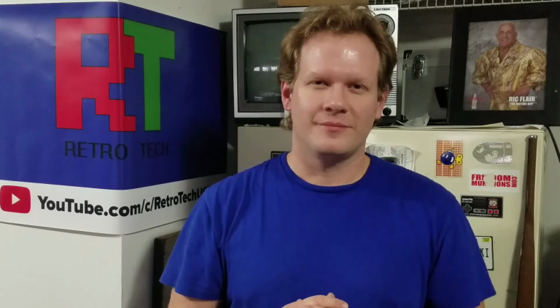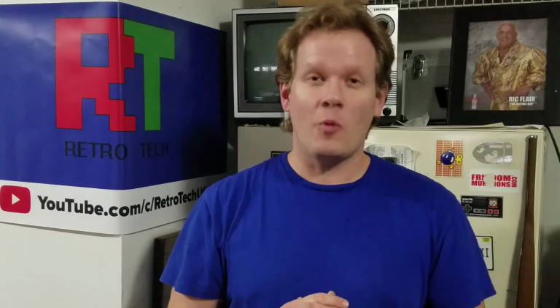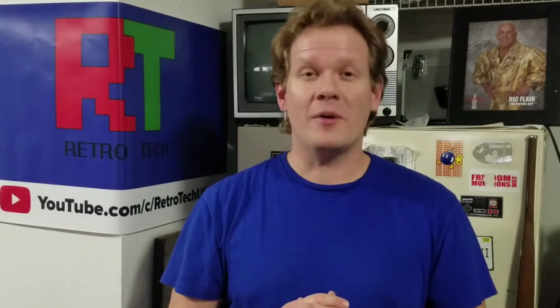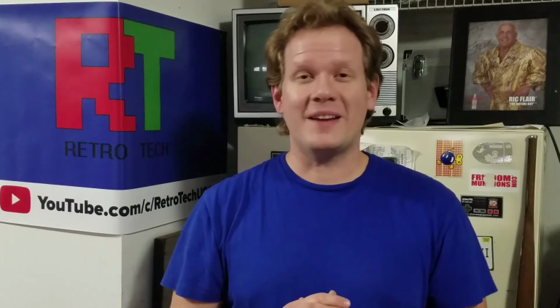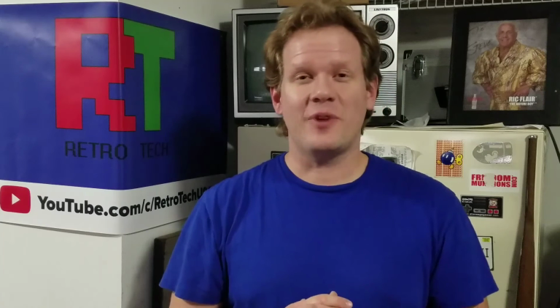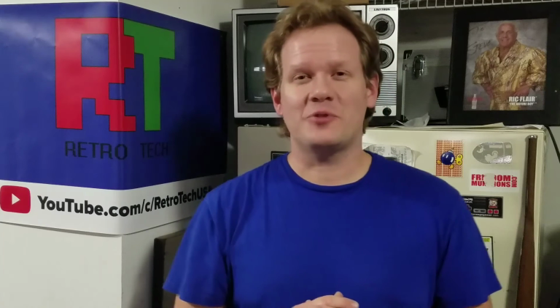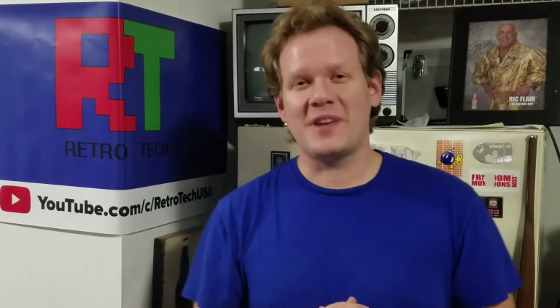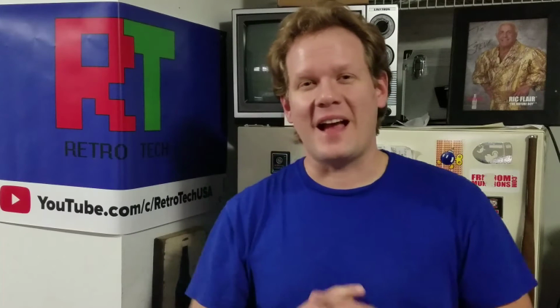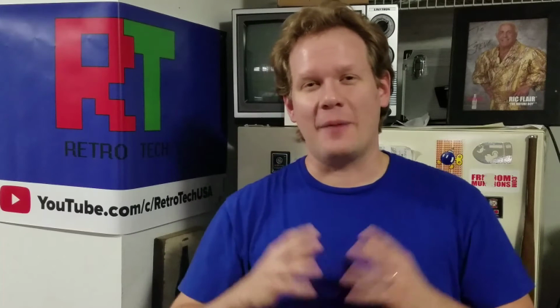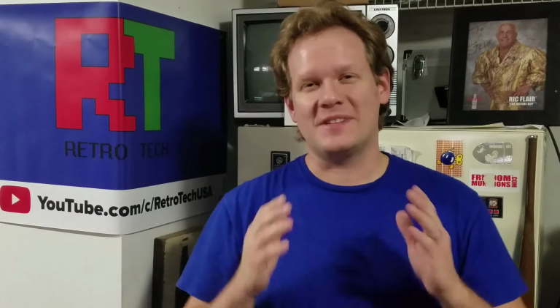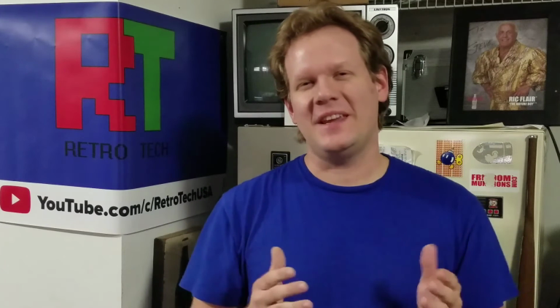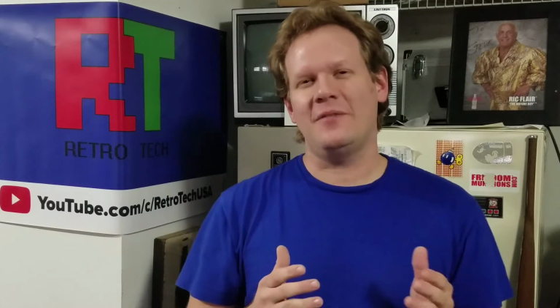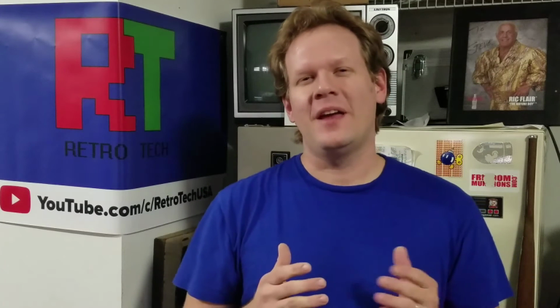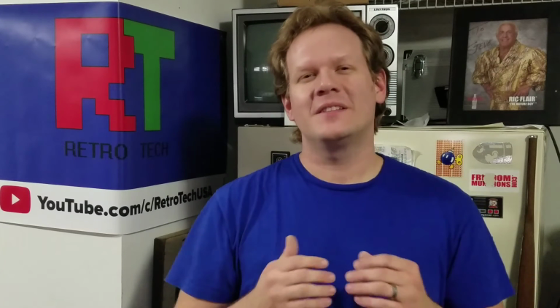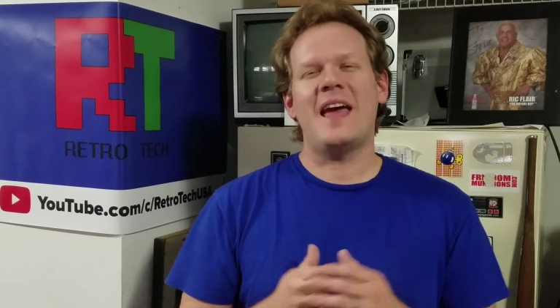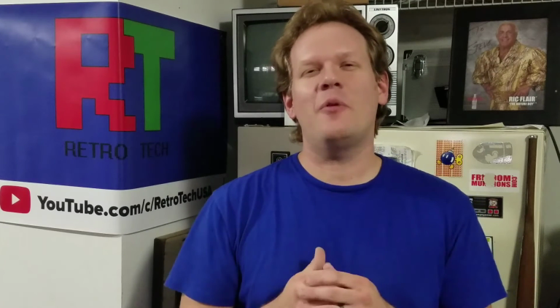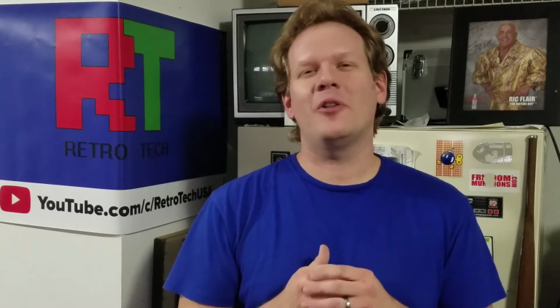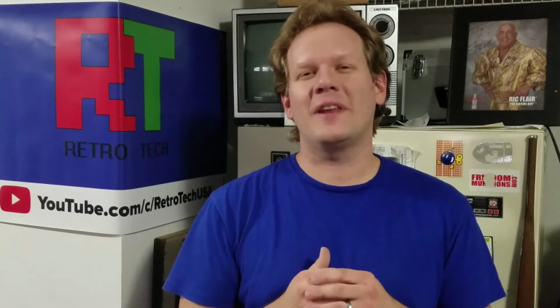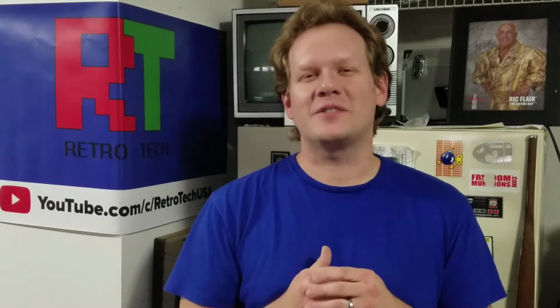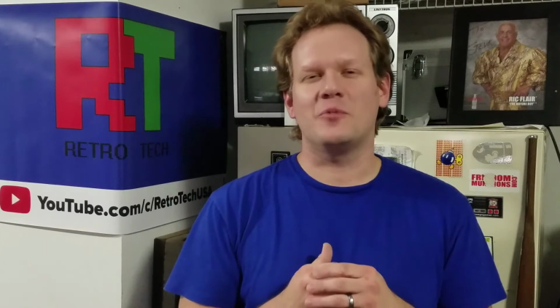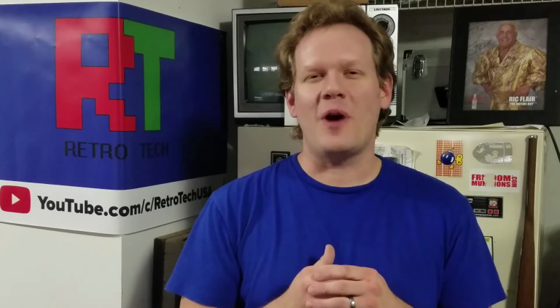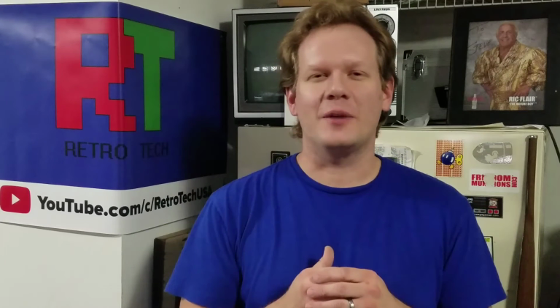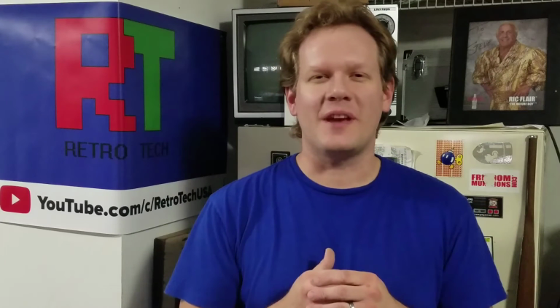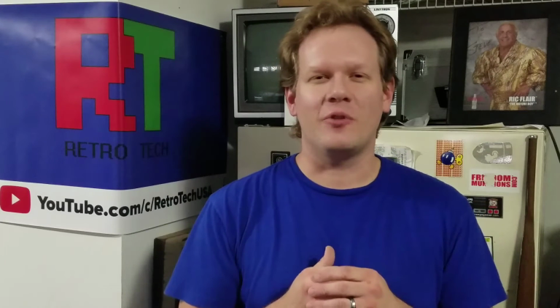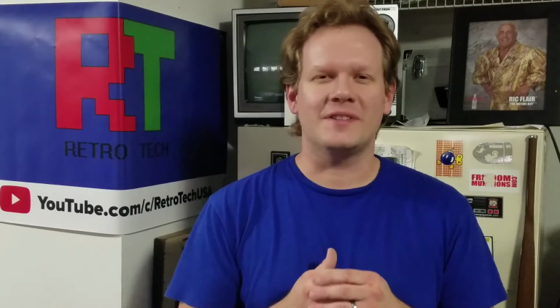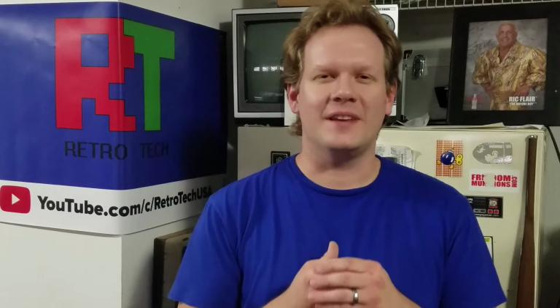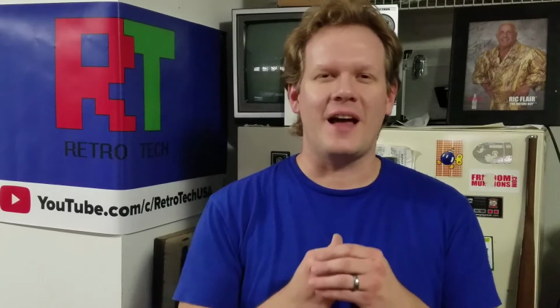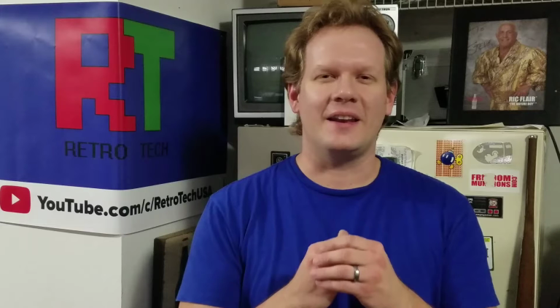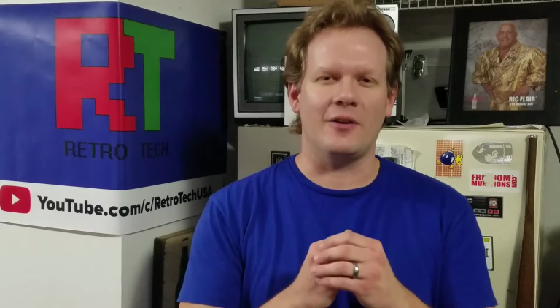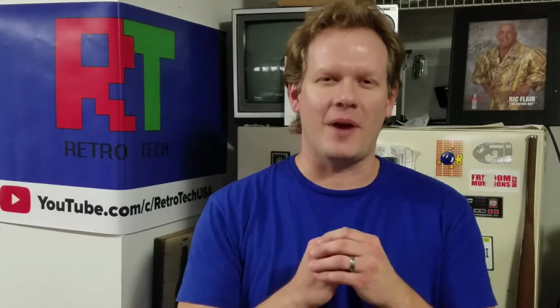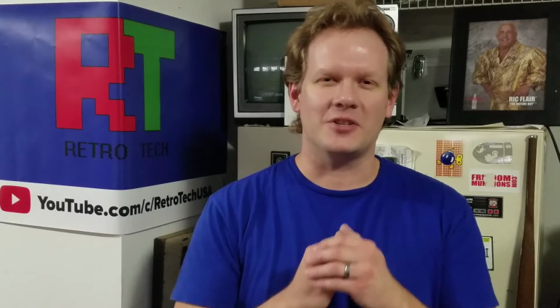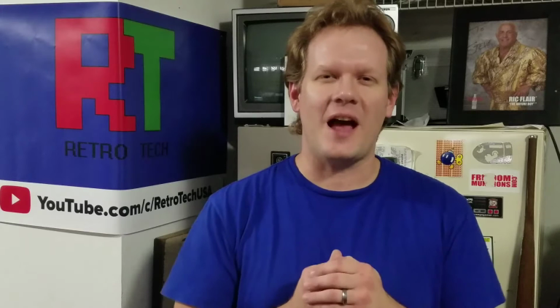Welcome back to Retro Tech, I'm Steve. Today we are looking at some new items I've recently gotten here in my shop.